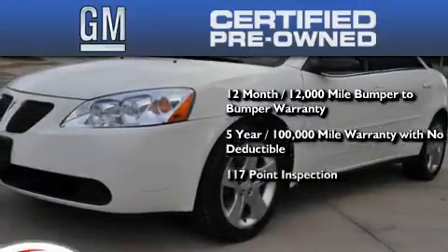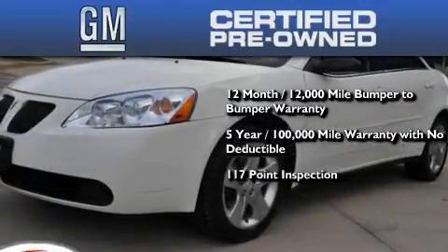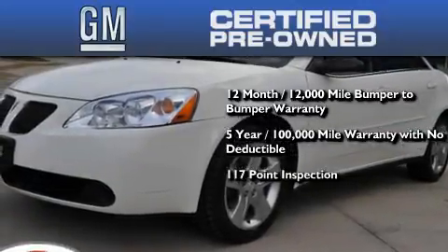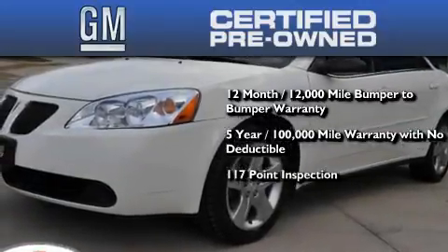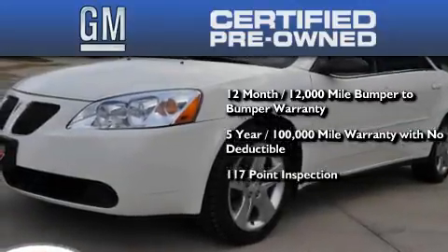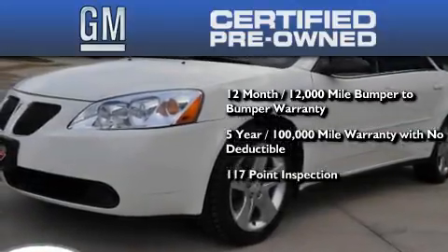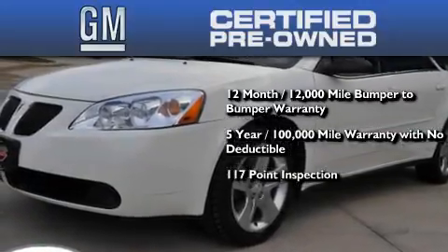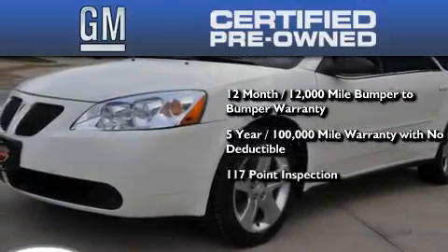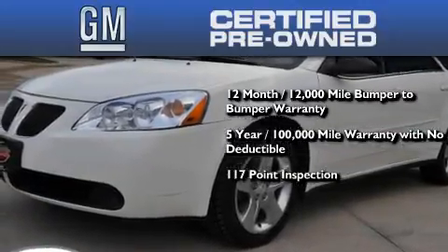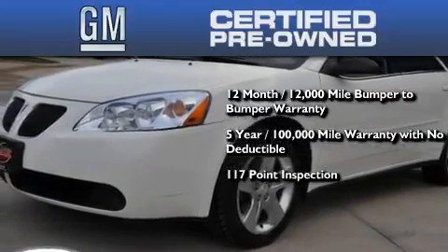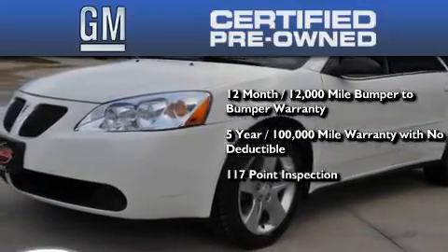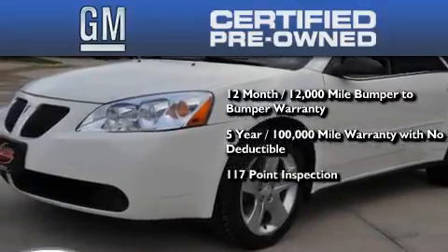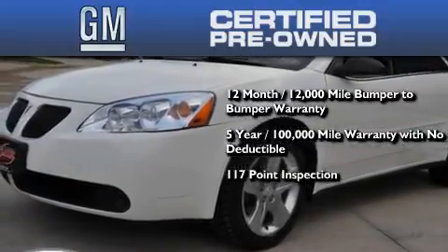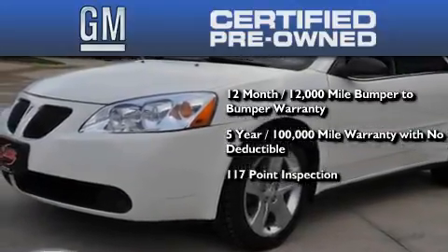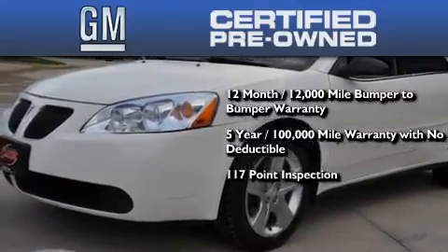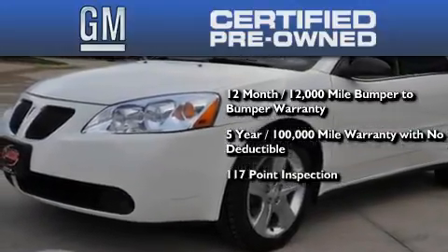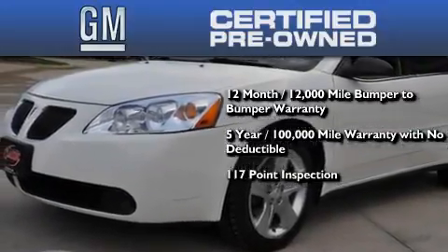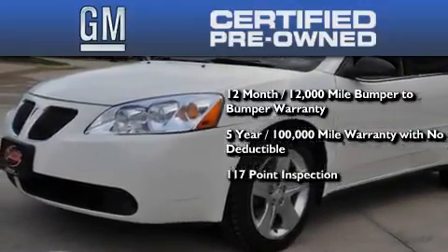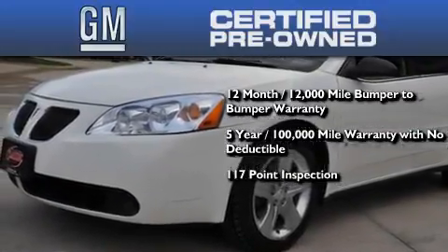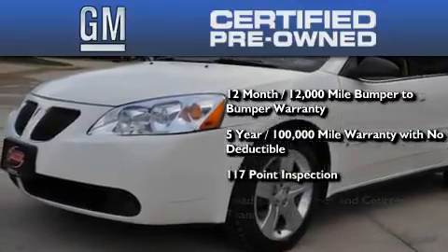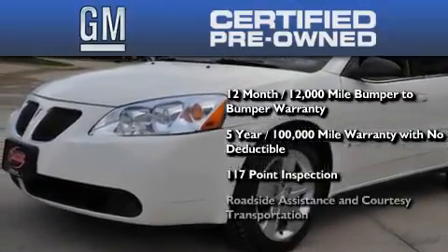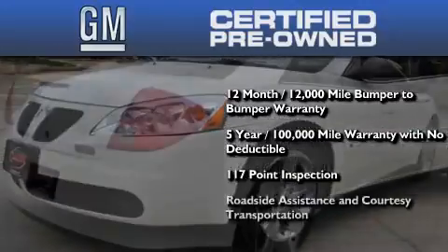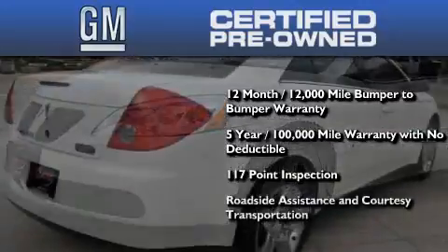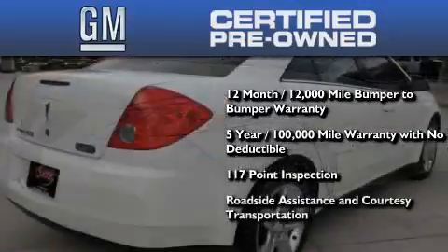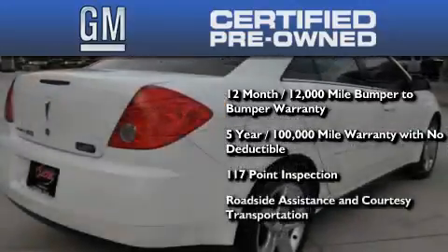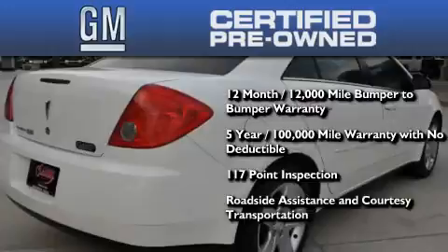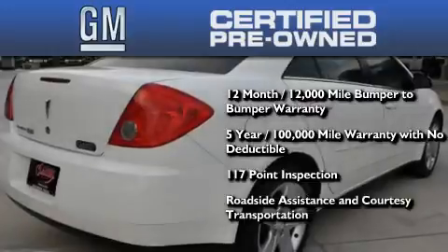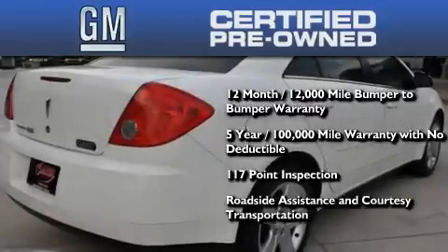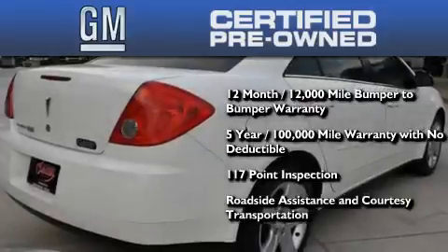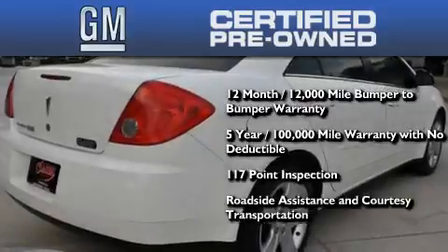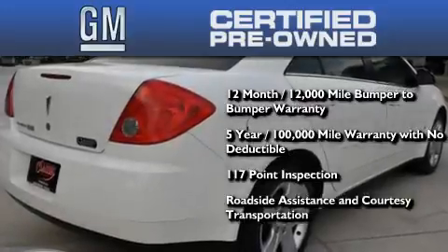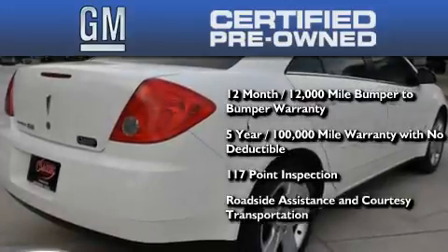The certification also includes a strict factory-set, 117-point inspection, plus roadside assistance and courtesy transportation.